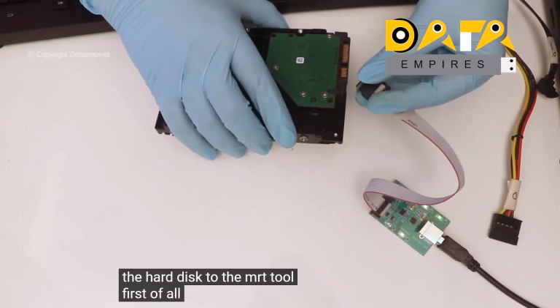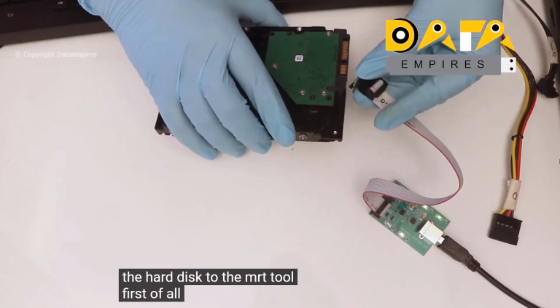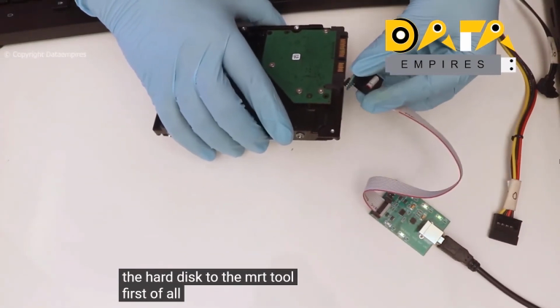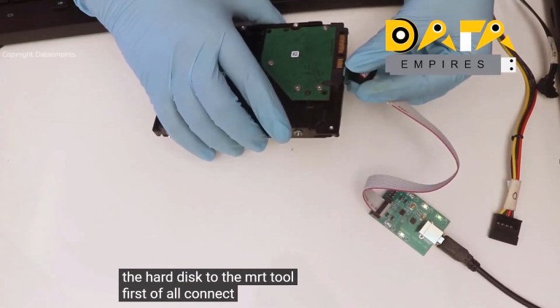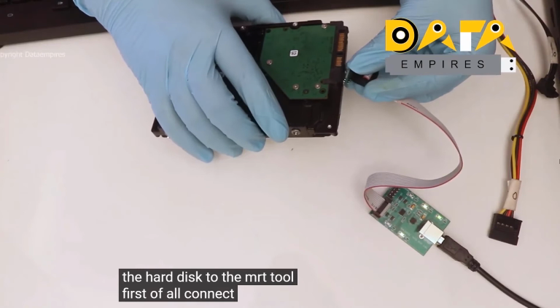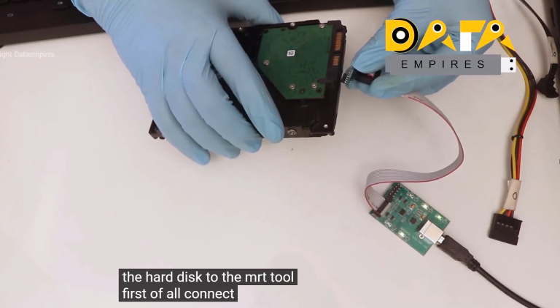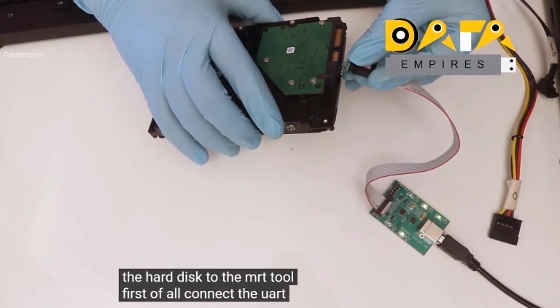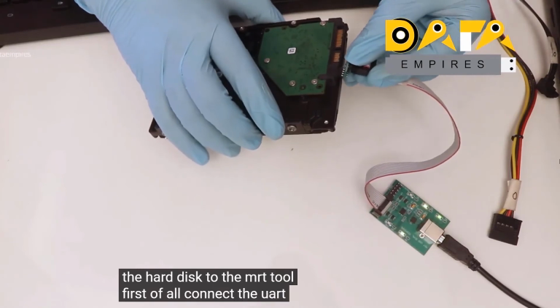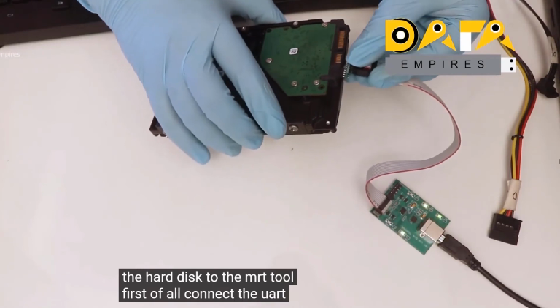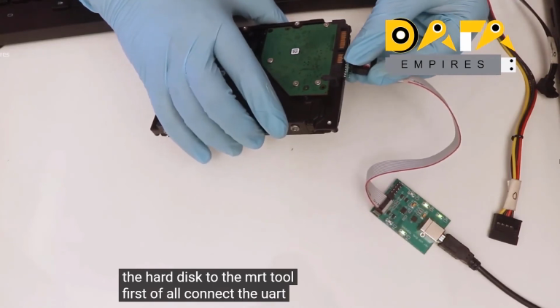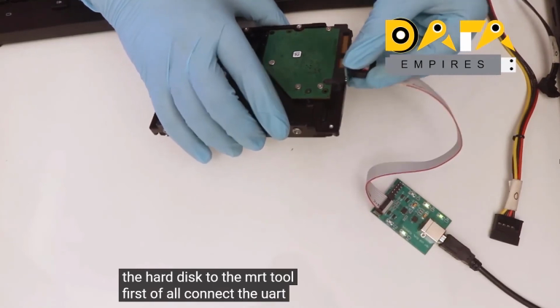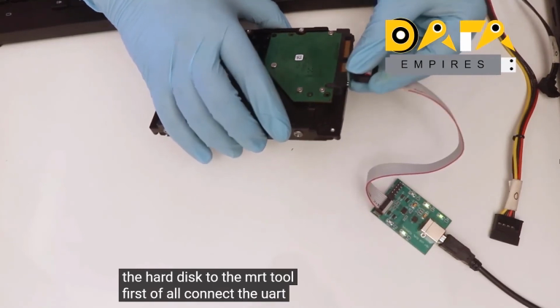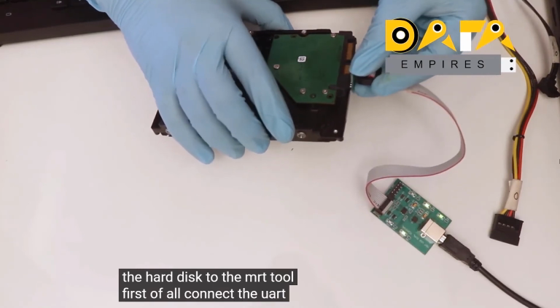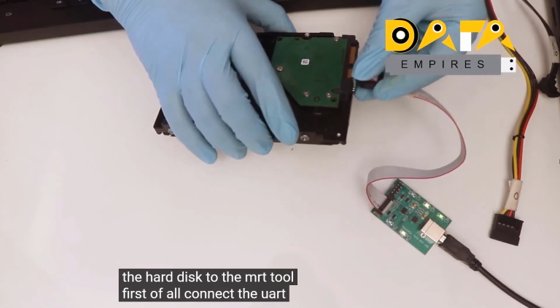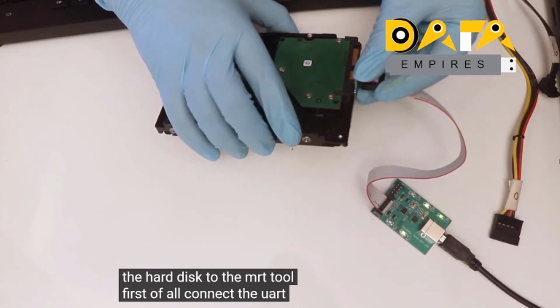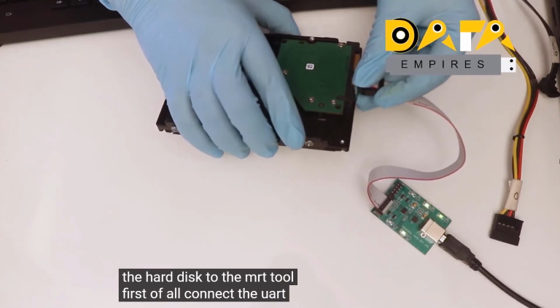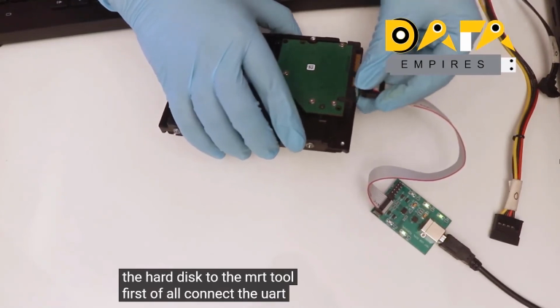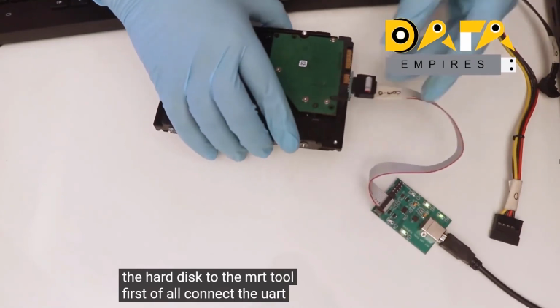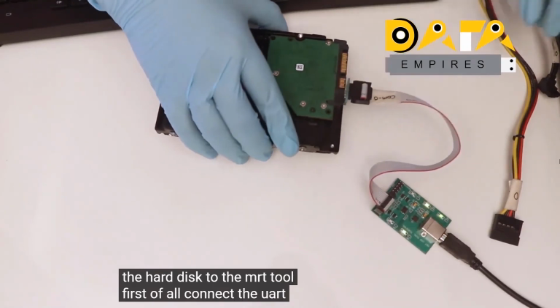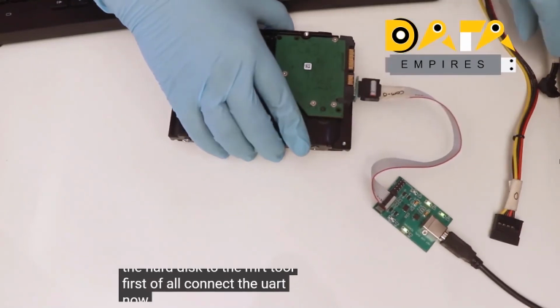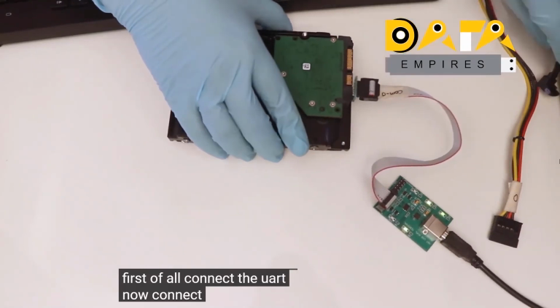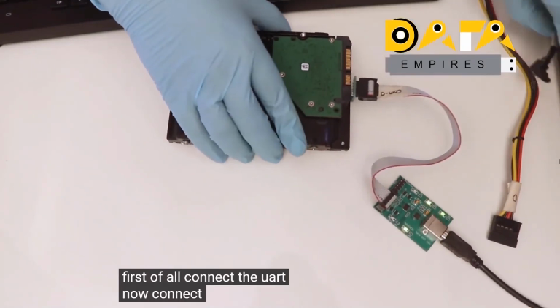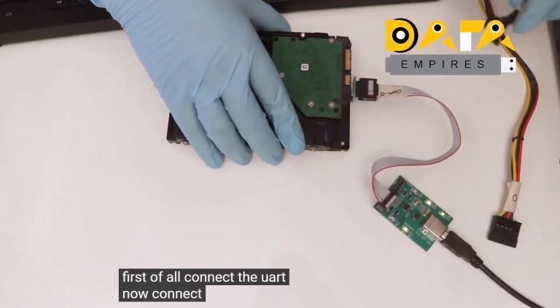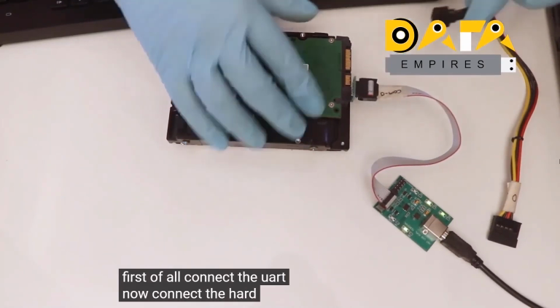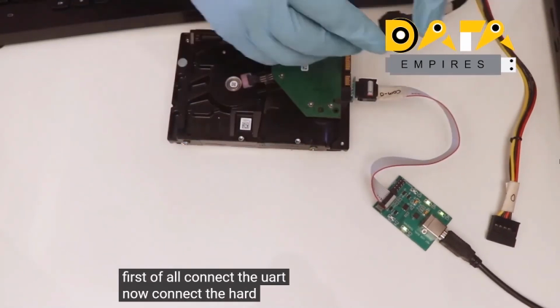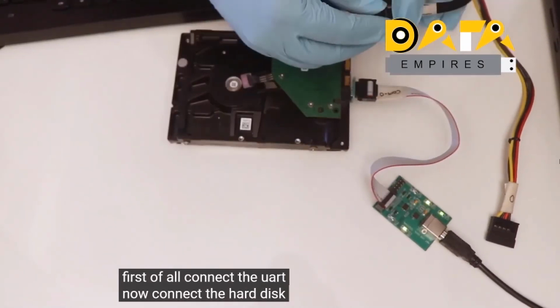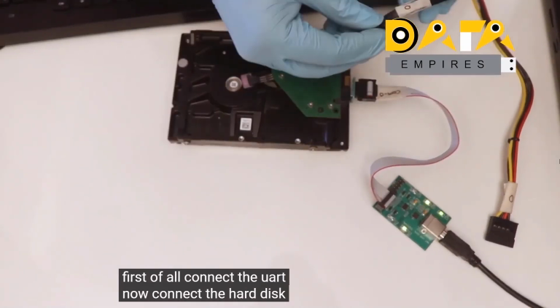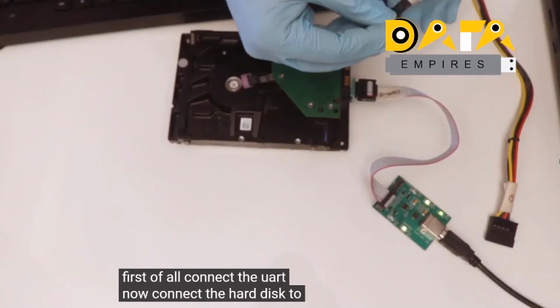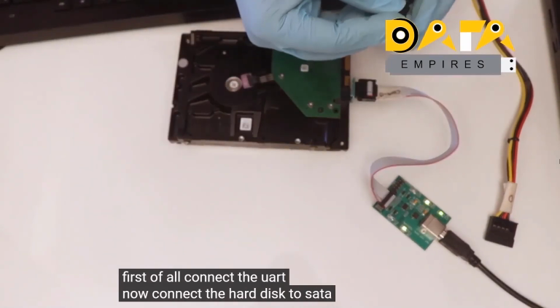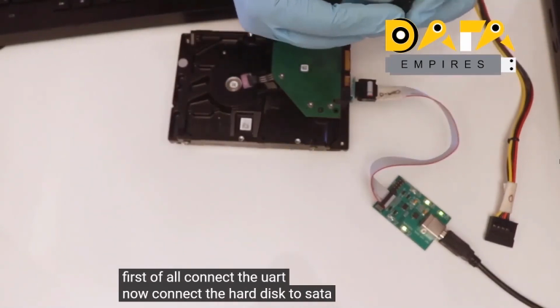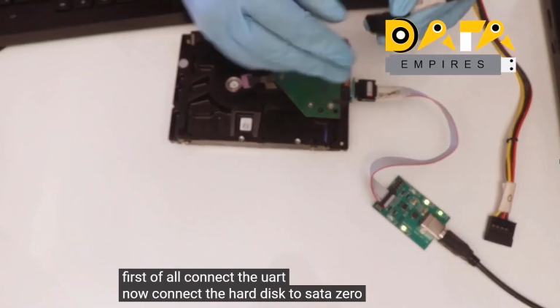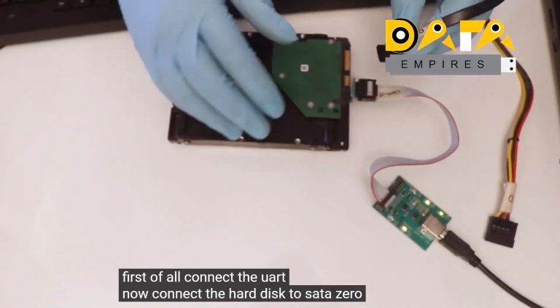First, connect the UART, then connect the hard disk to SATA 0.